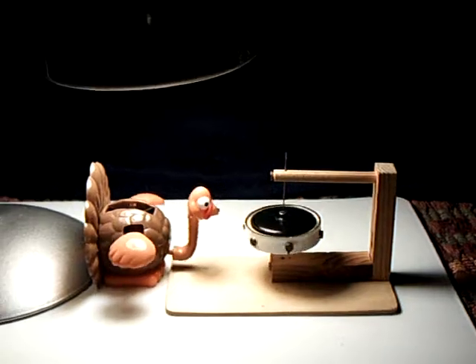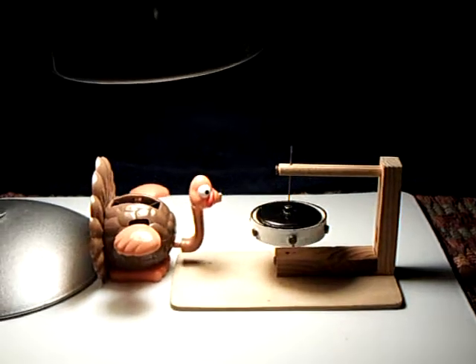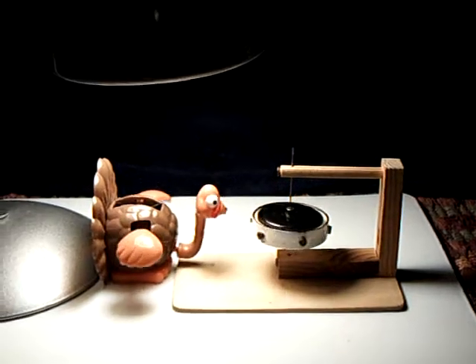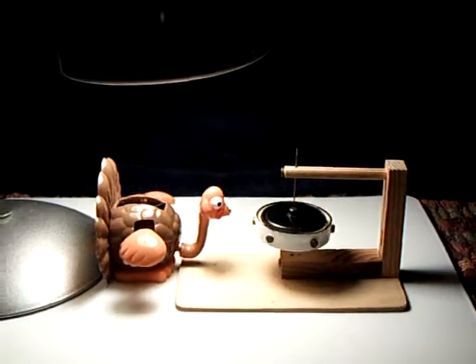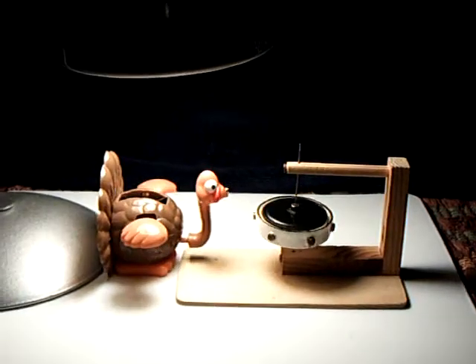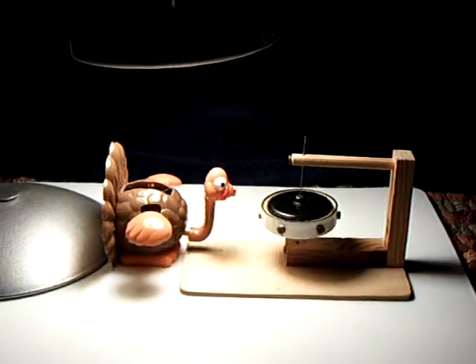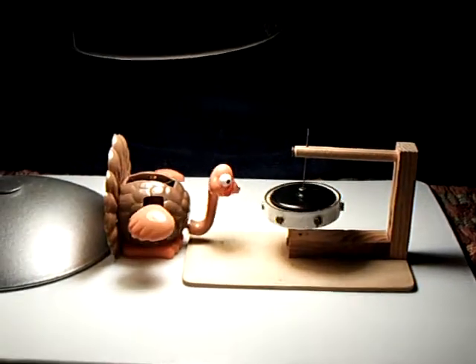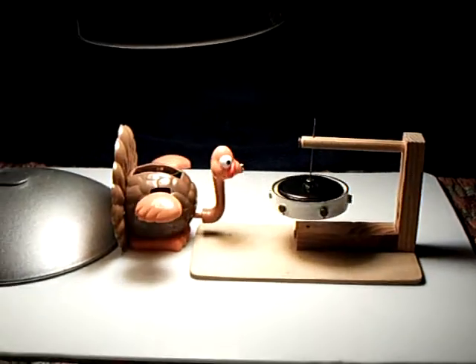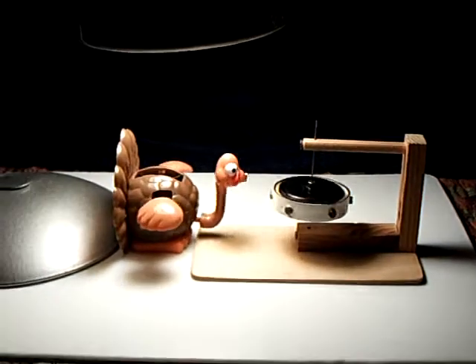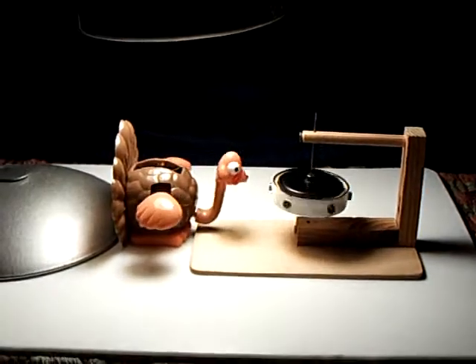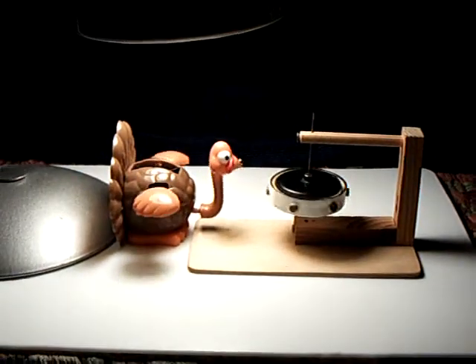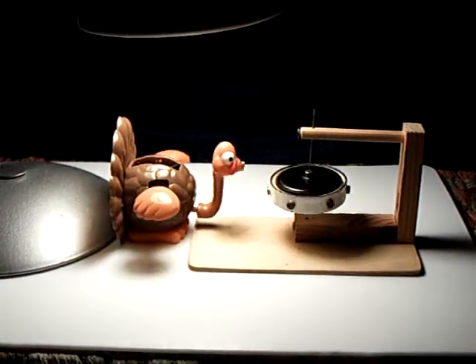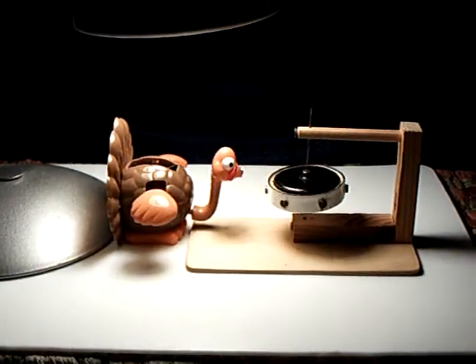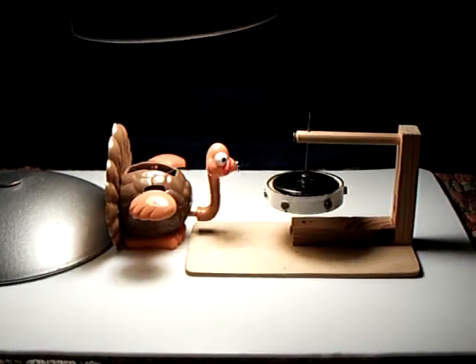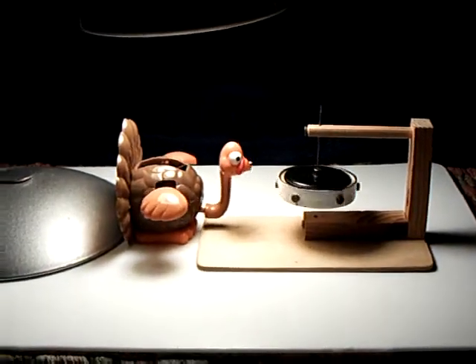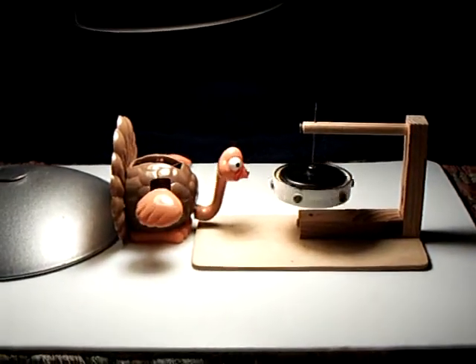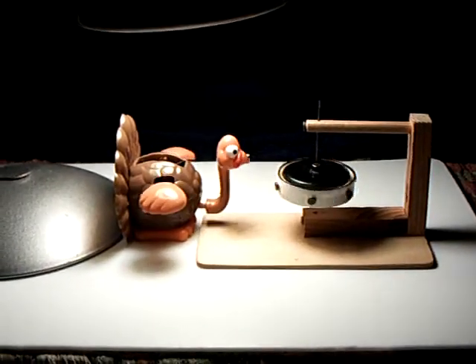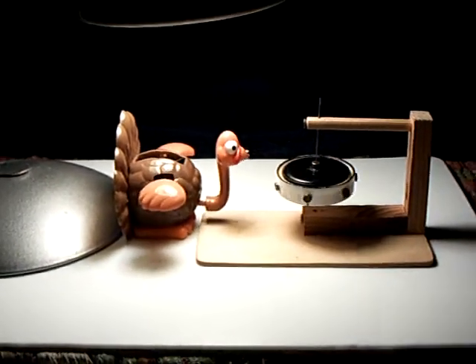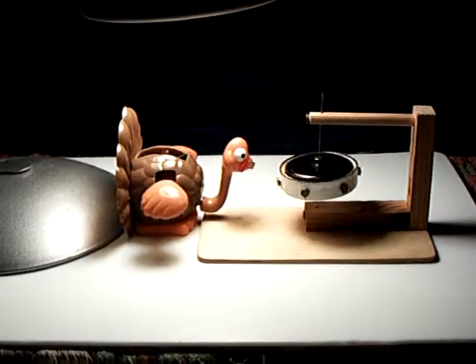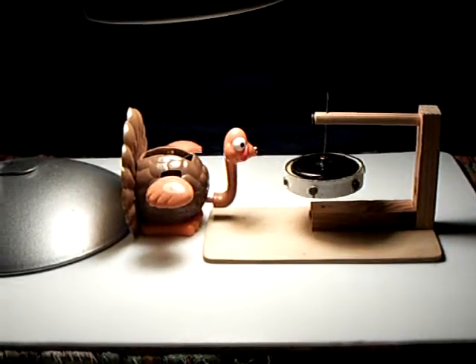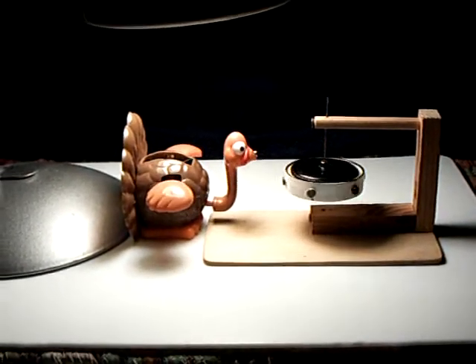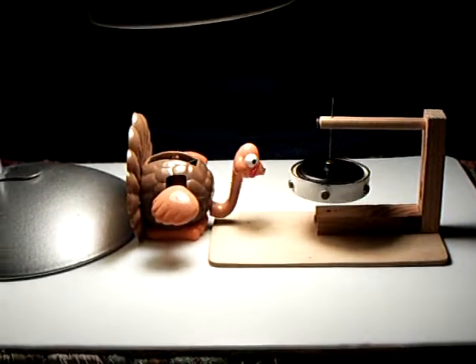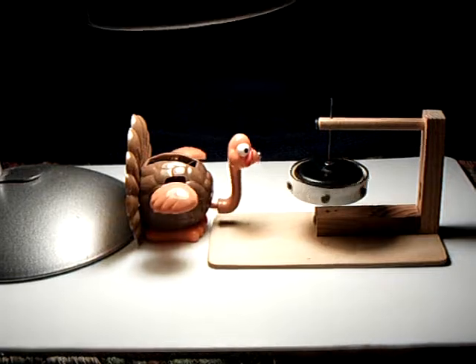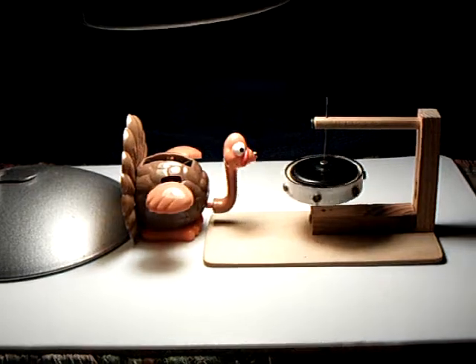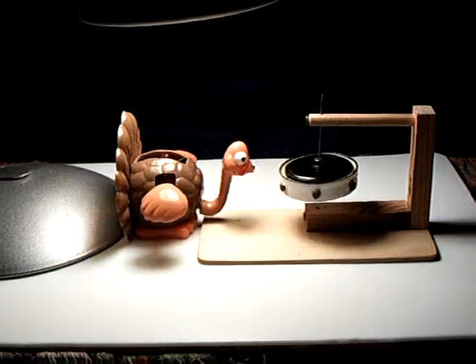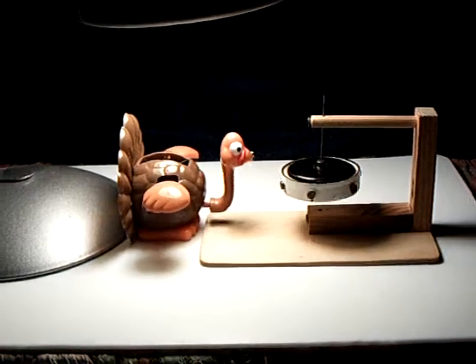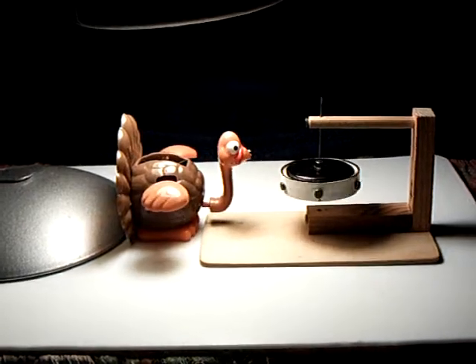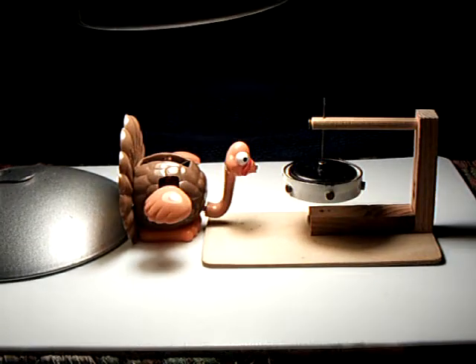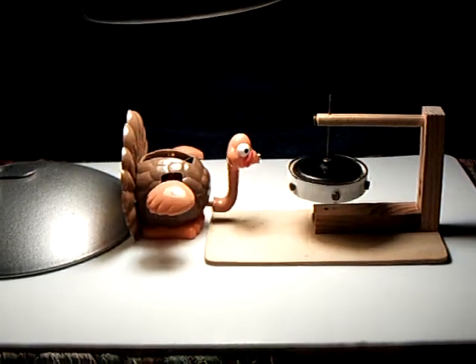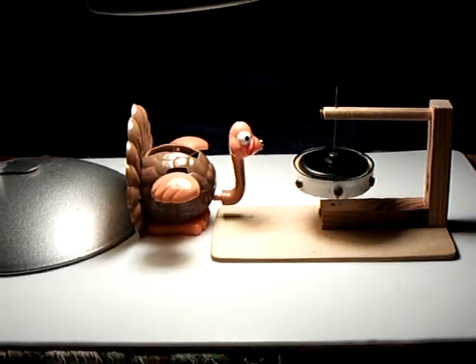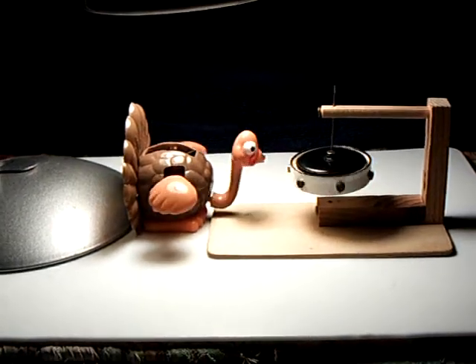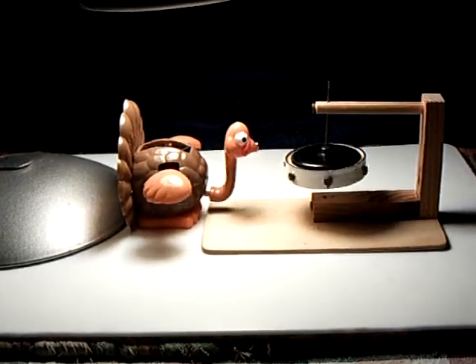Anyway, that's the Solar Turkey and the Permanent Magnet Motor. Thanks for watching.